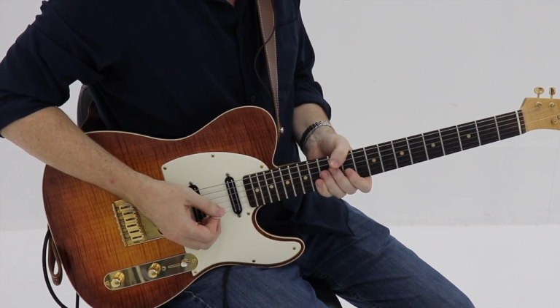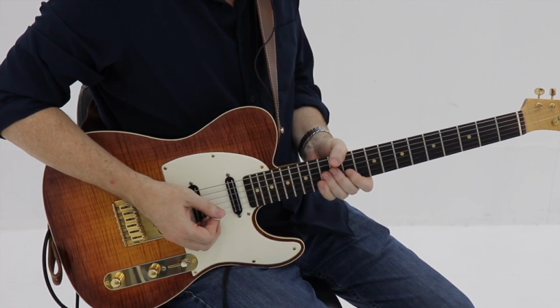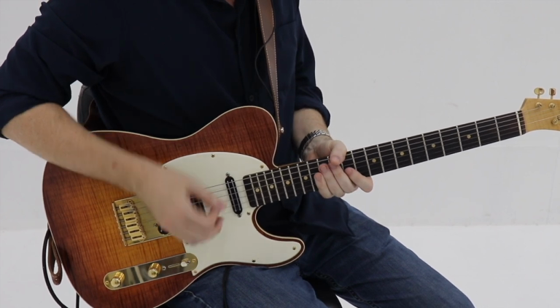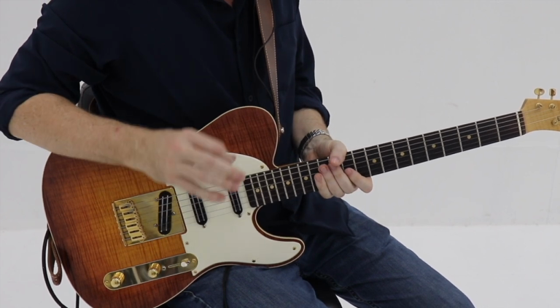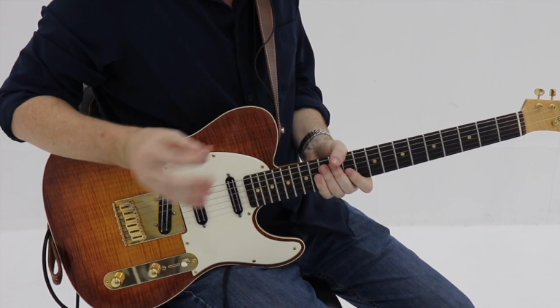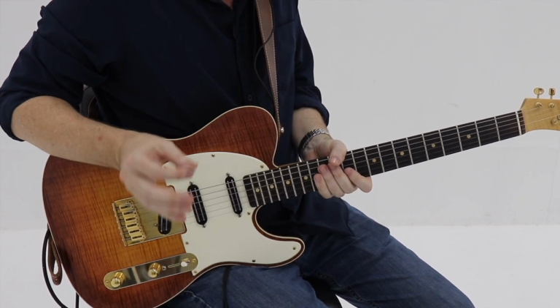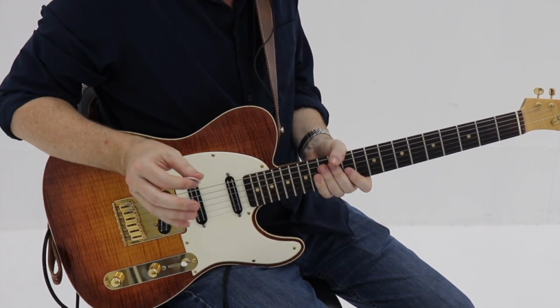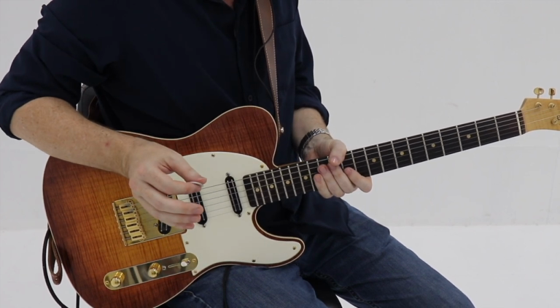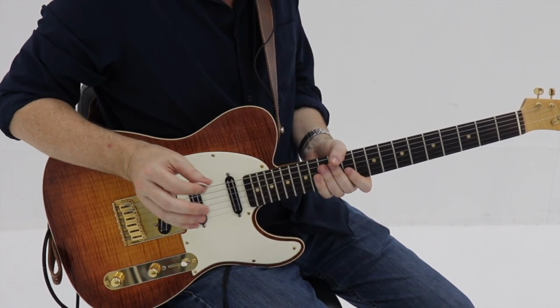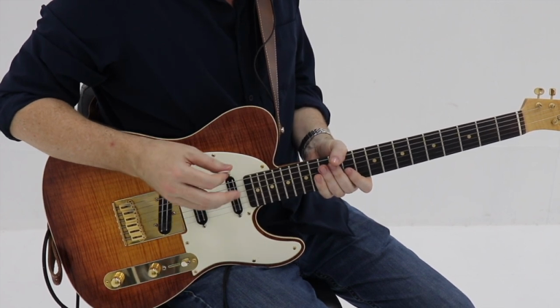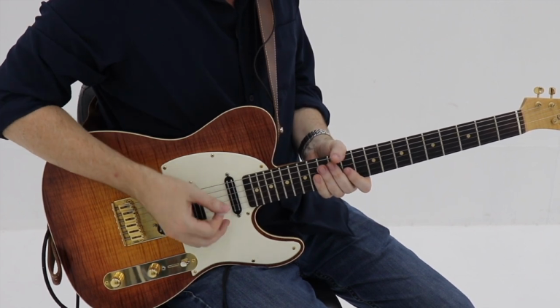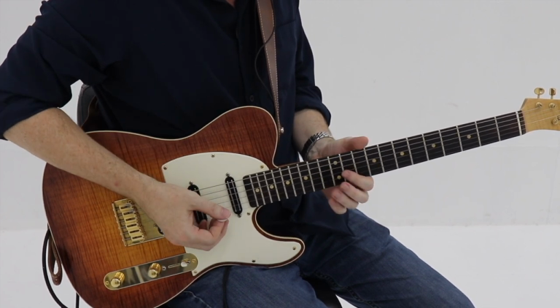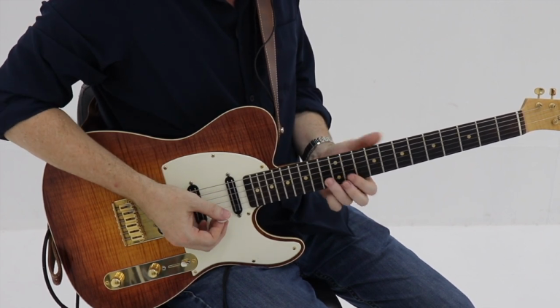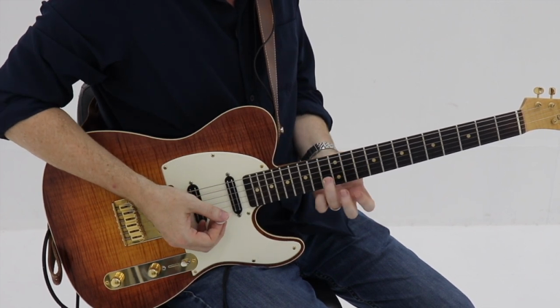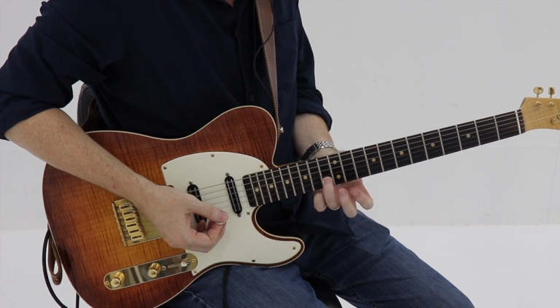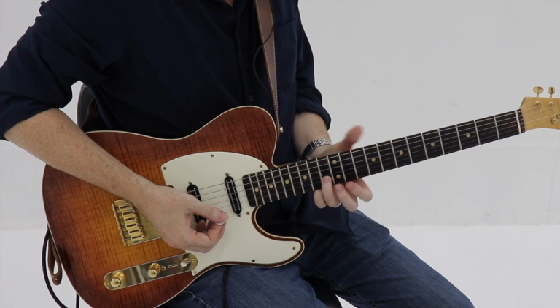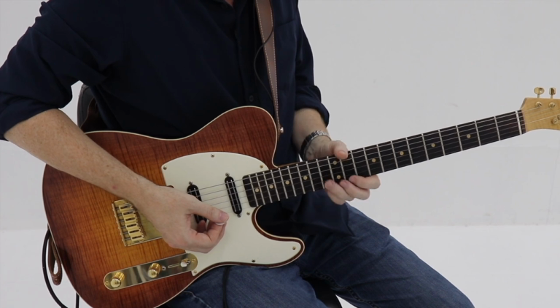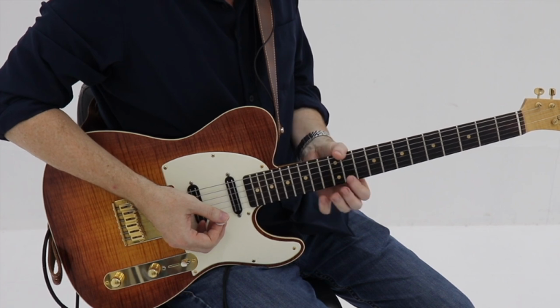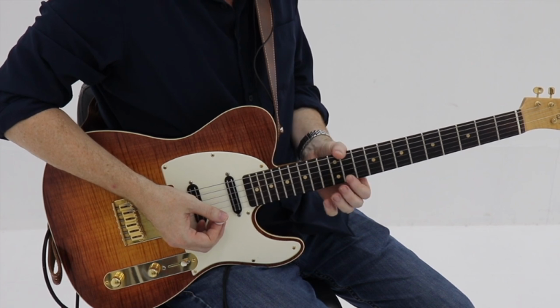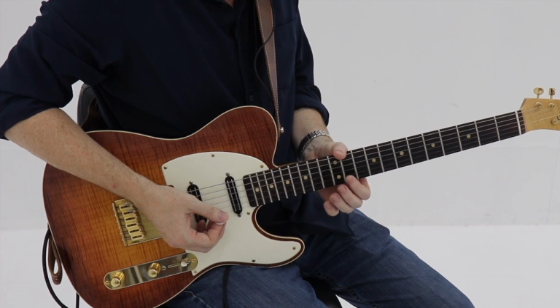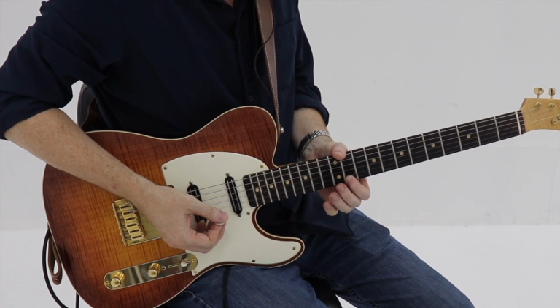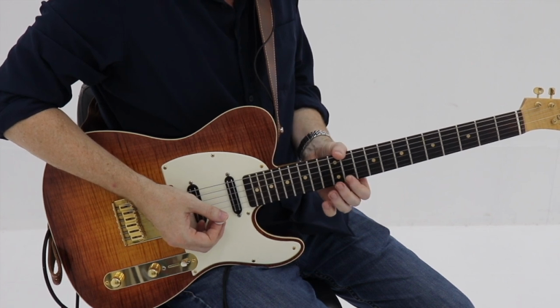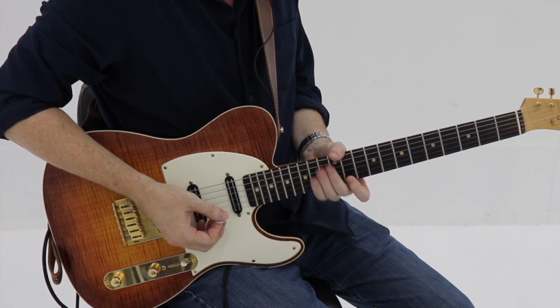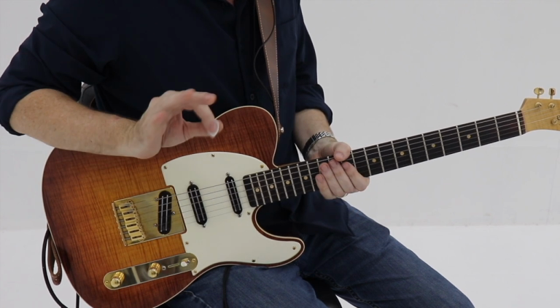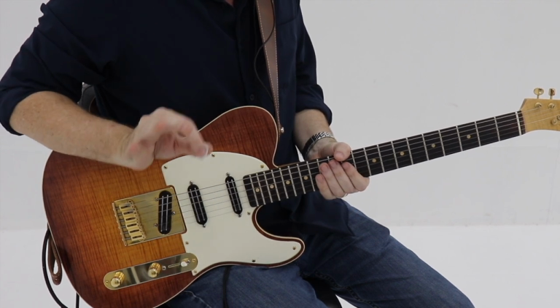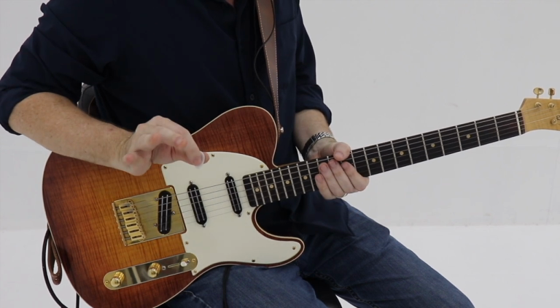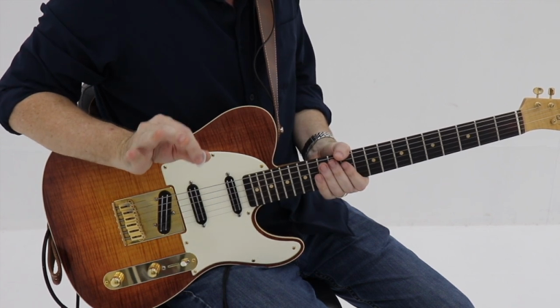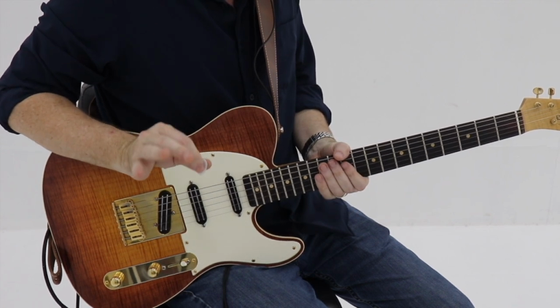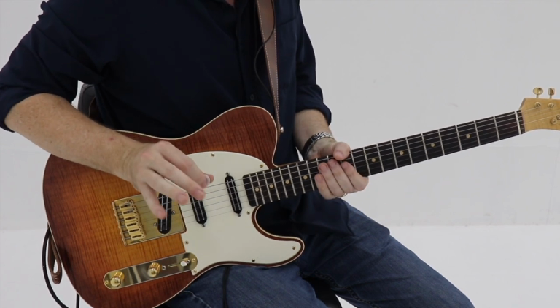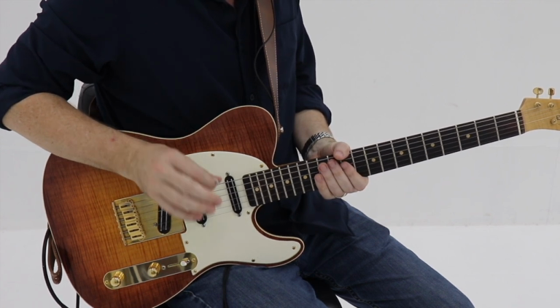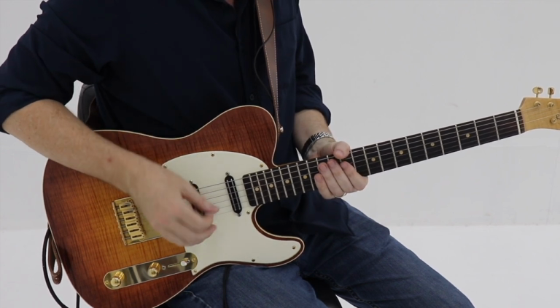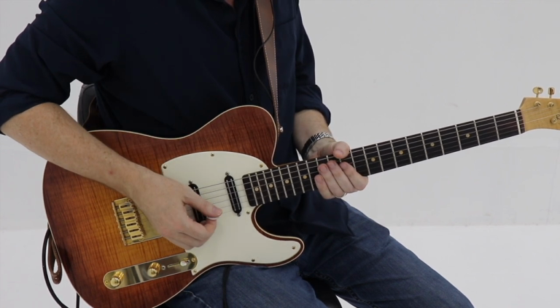At the end of our fourth measure, we're just going to go back down to our root and then hit the E flat again. Here are the first four measures.